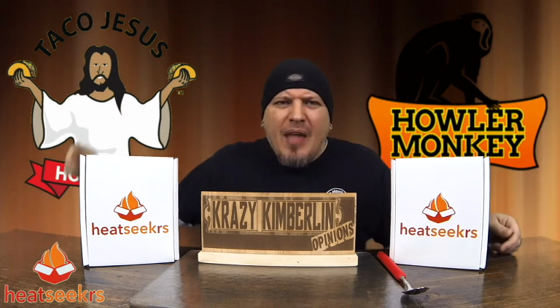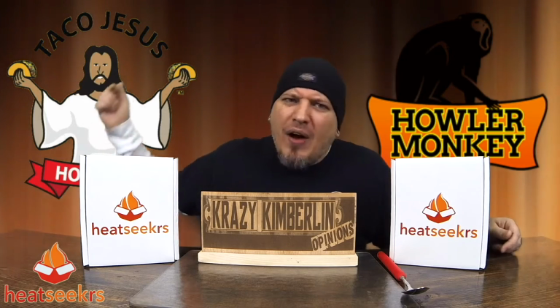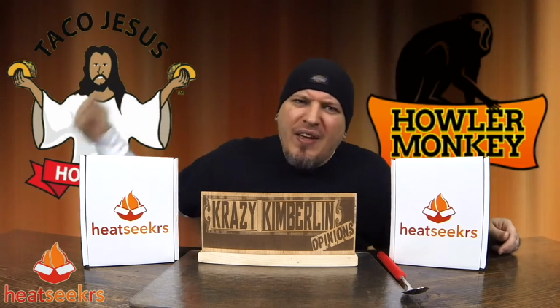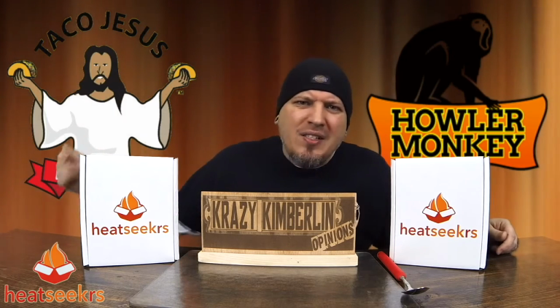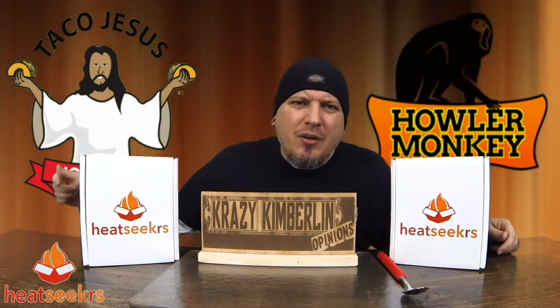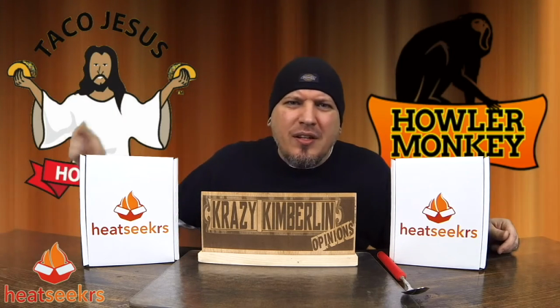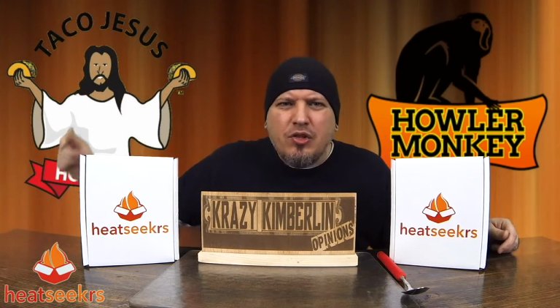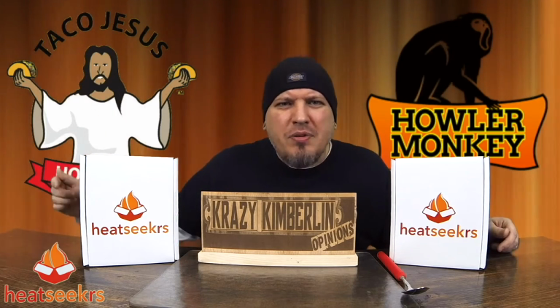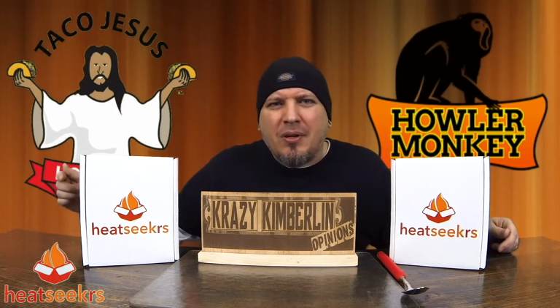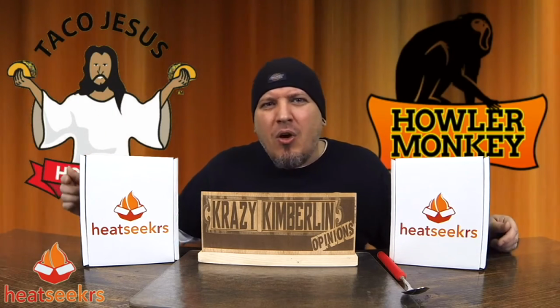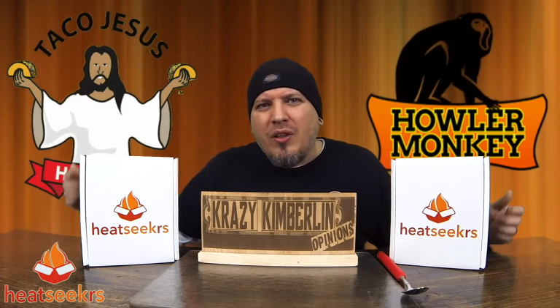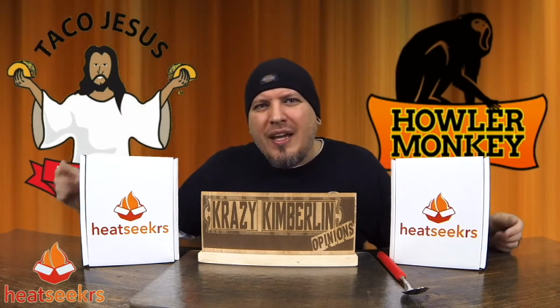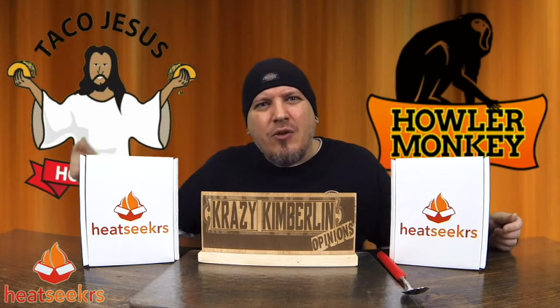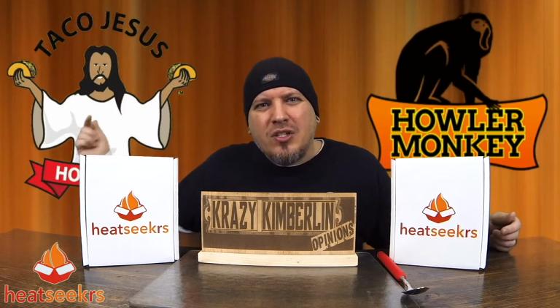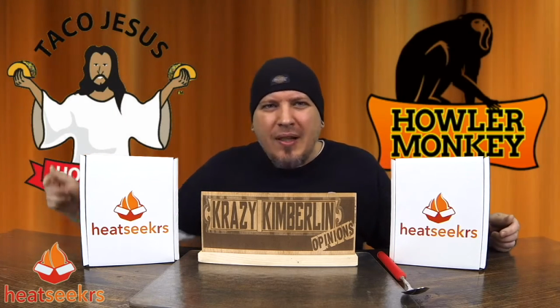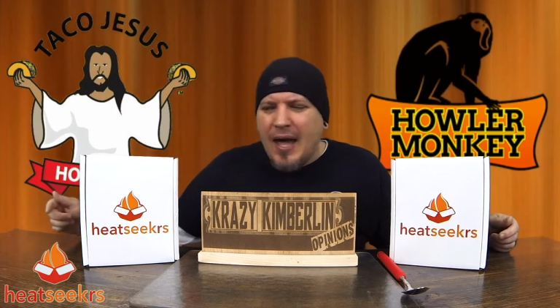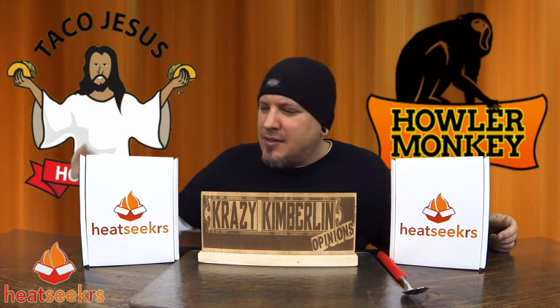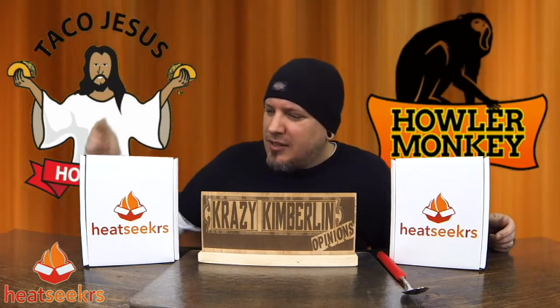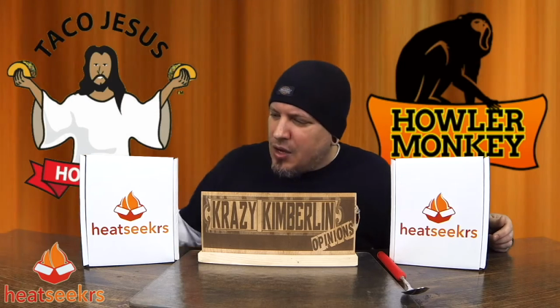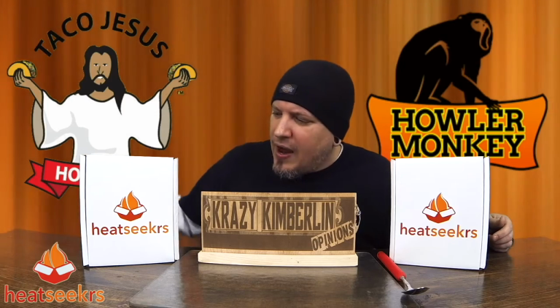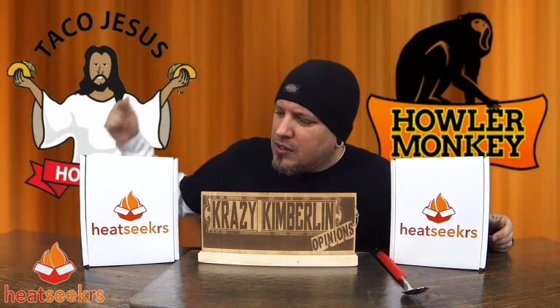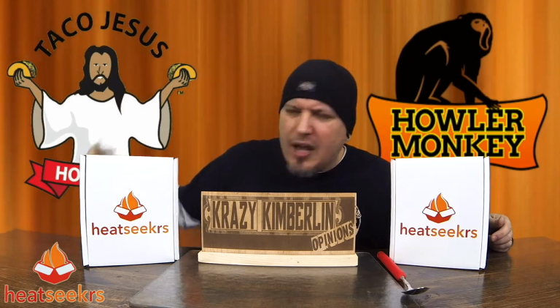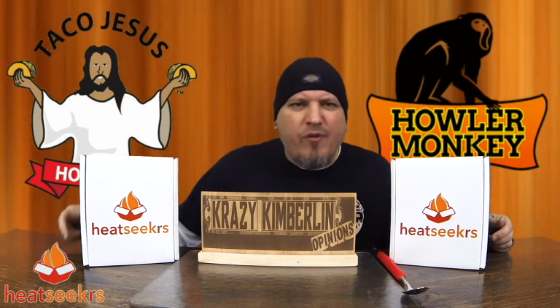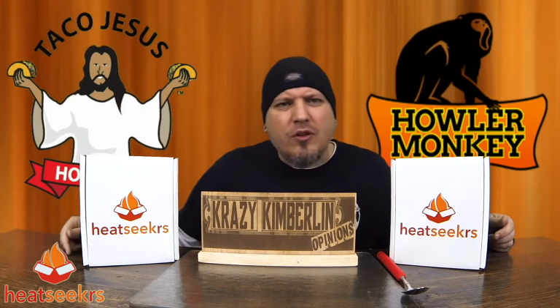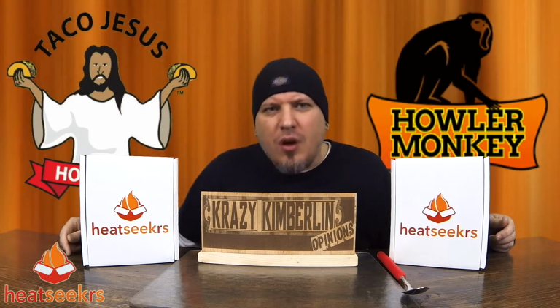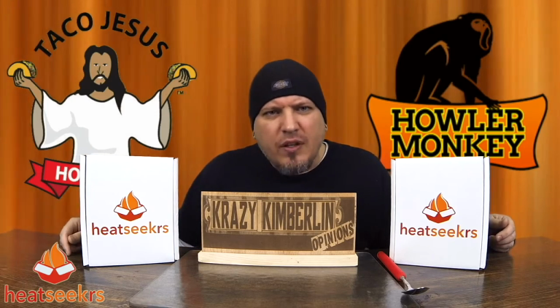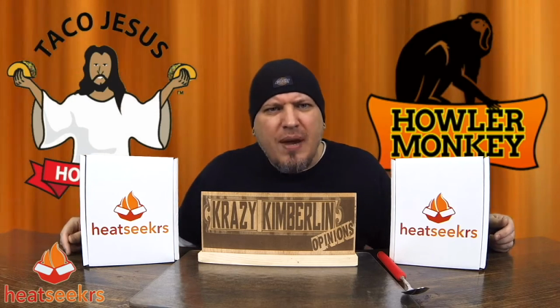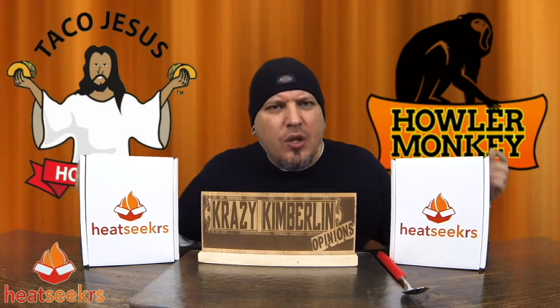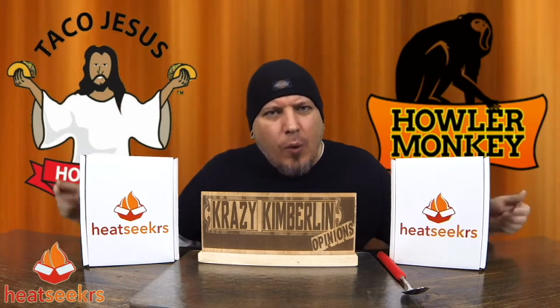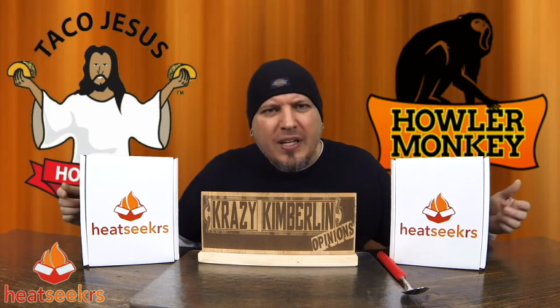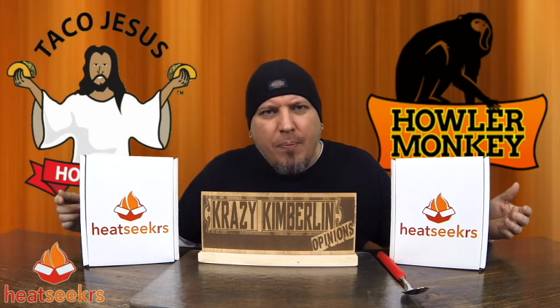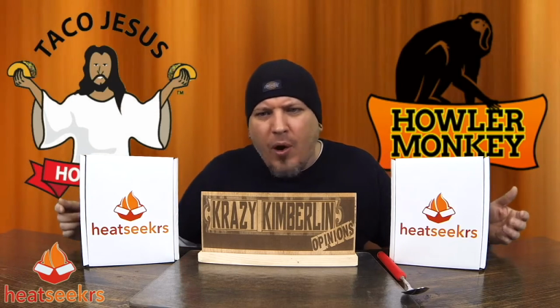I'll have Heat Seekers in the description below — the link, you can just click on it, it's going to take you there. Sign up for their service, man. You won't be disappointed.